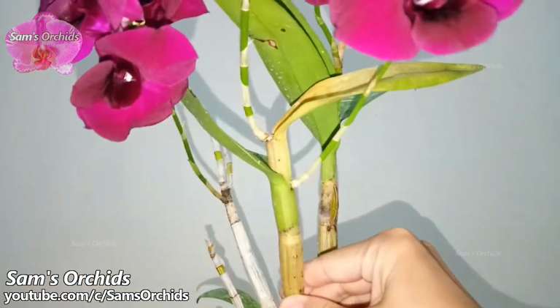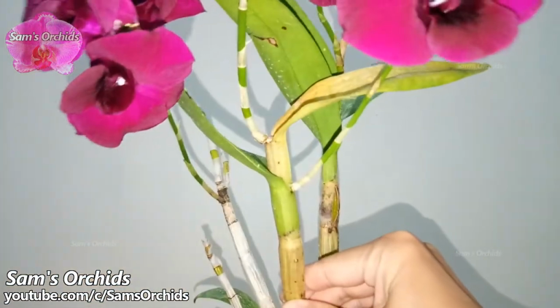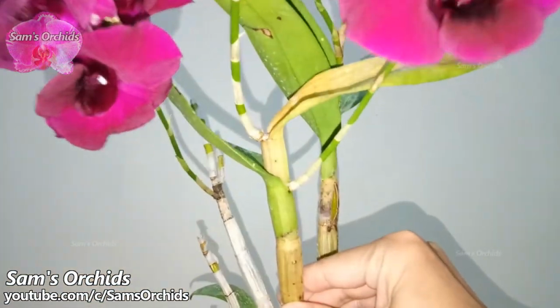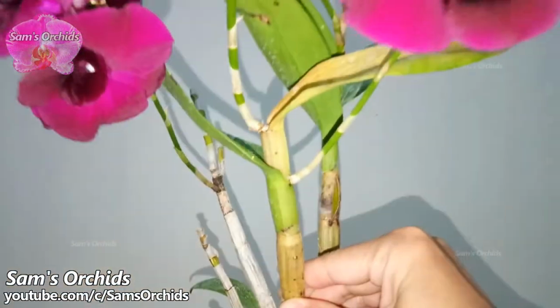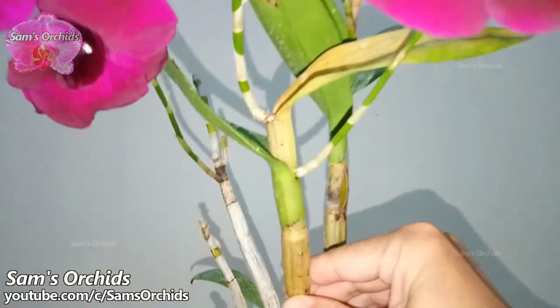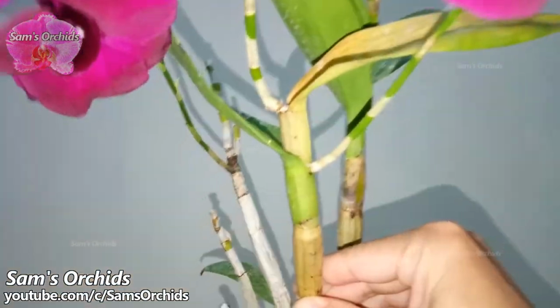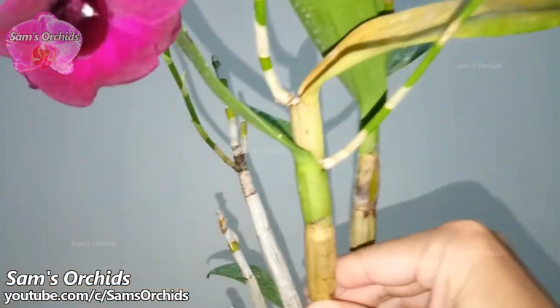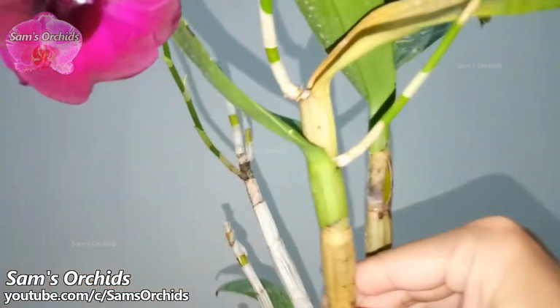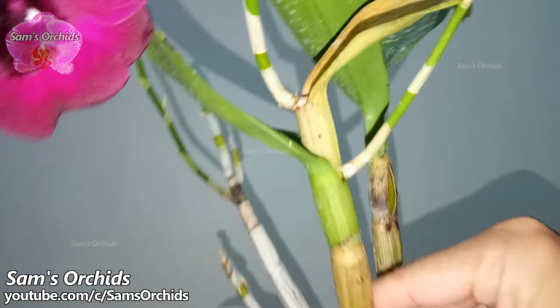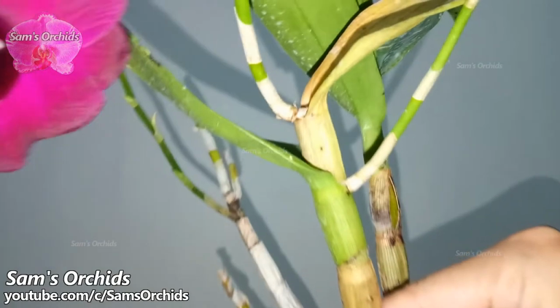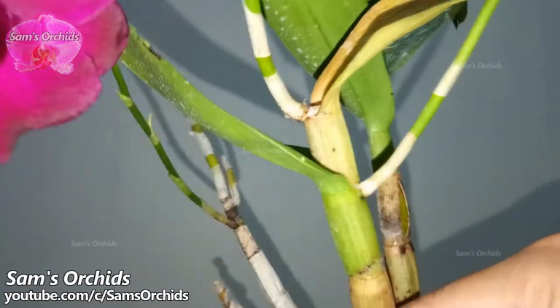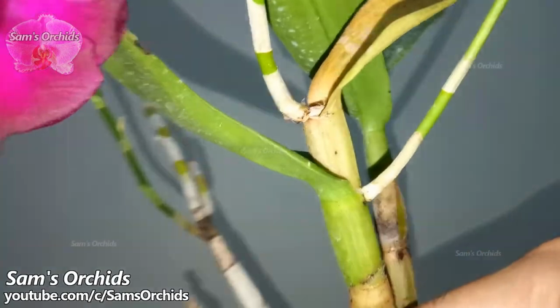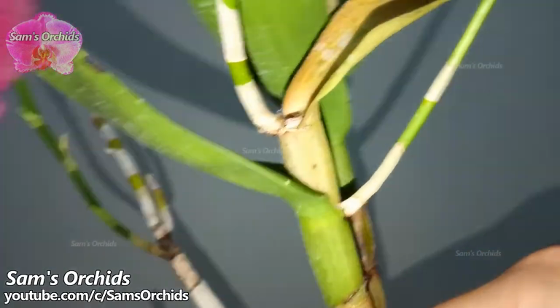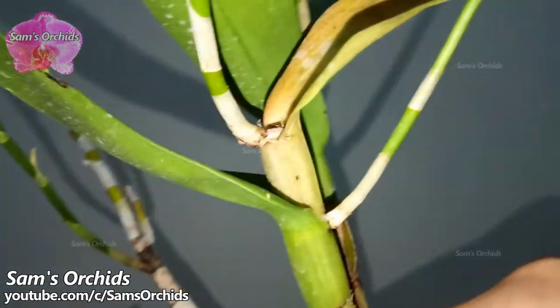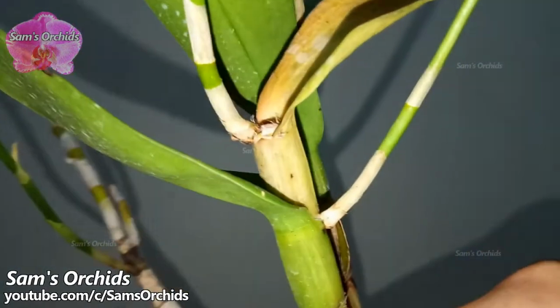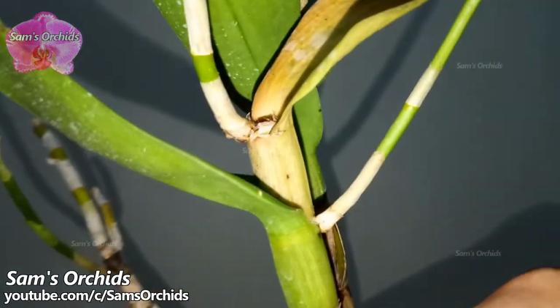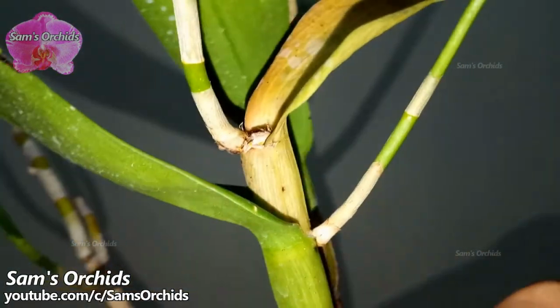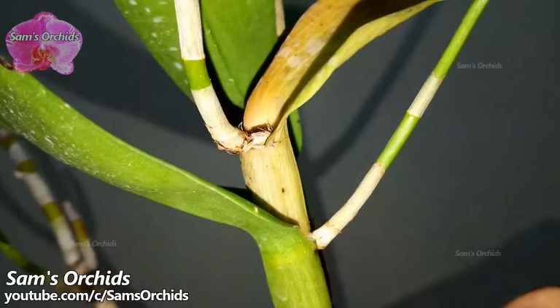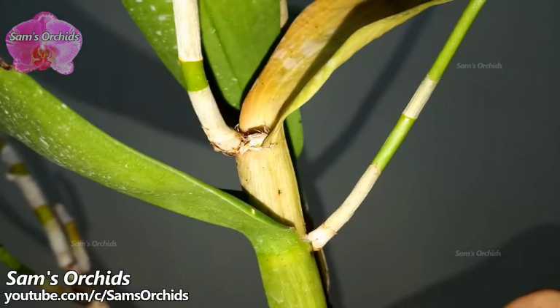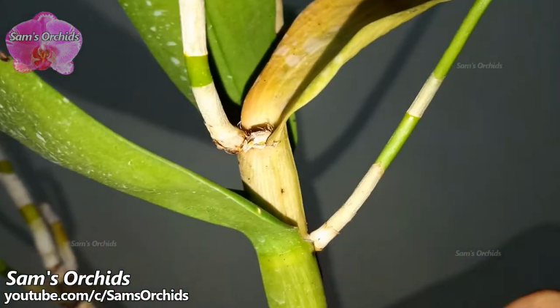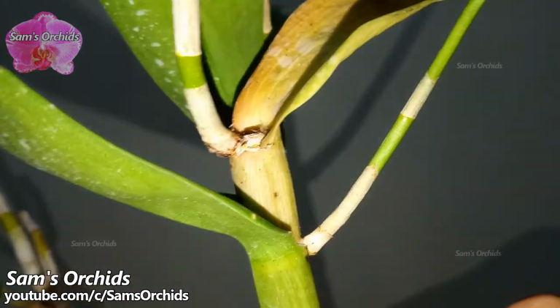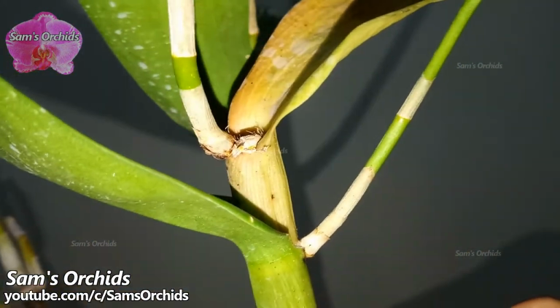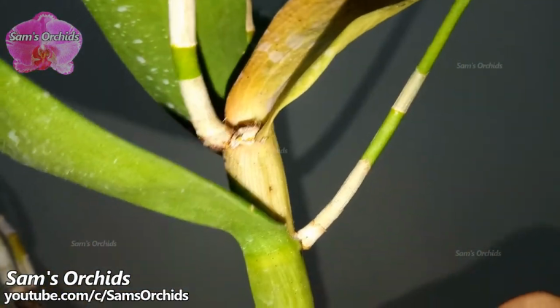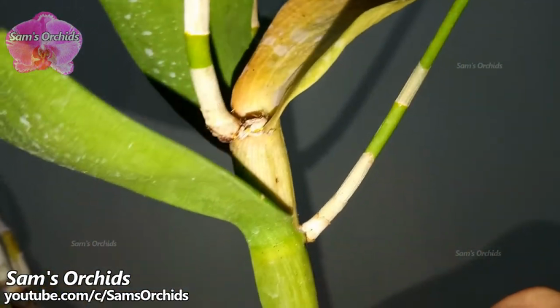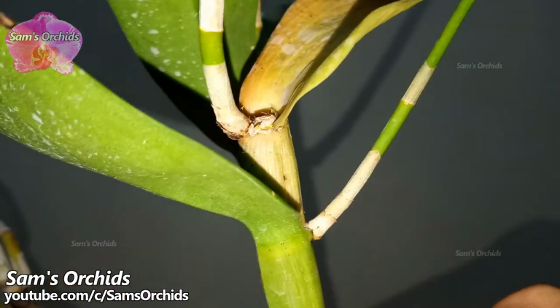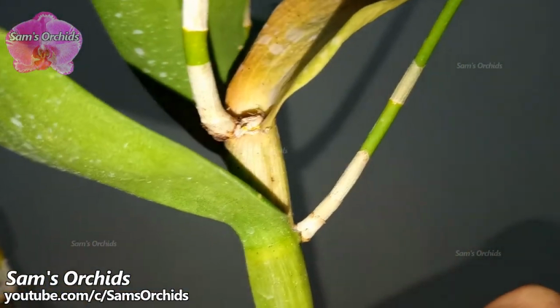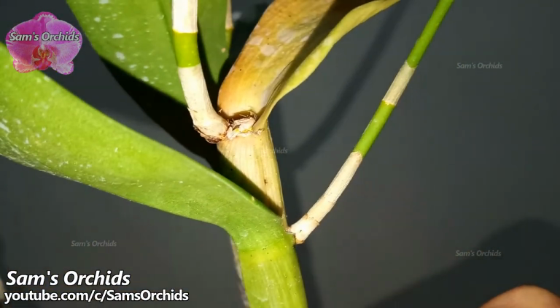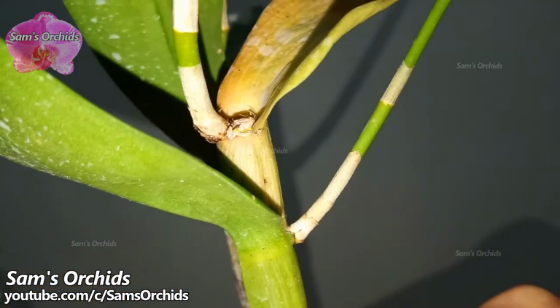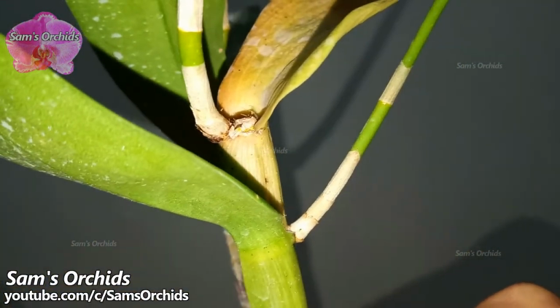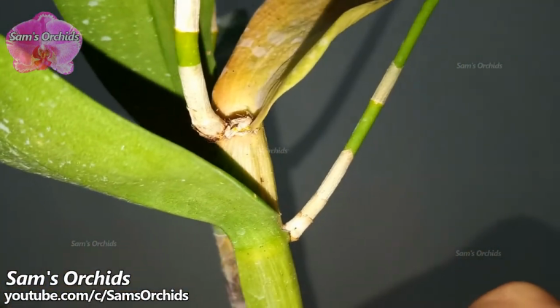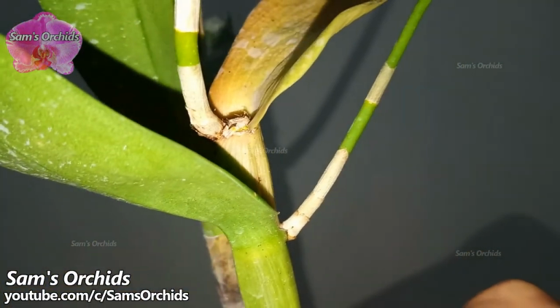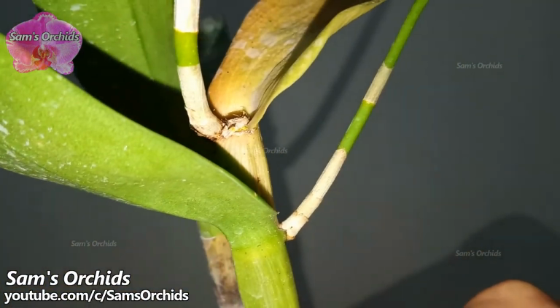When this dendrobium pseudobulb was still green and fragile, a bird perched on it and broke it.